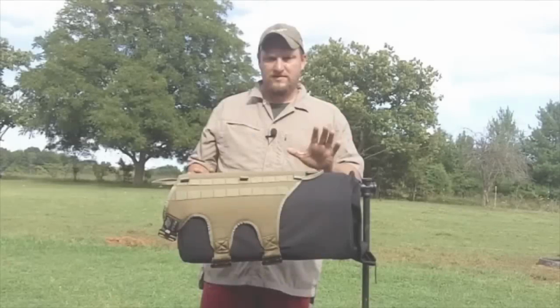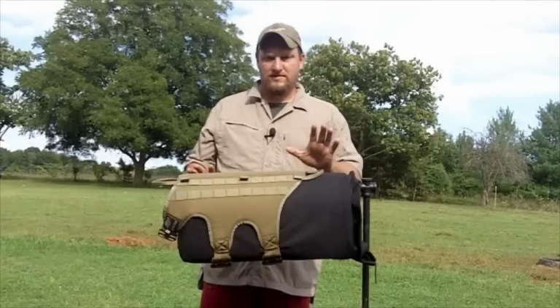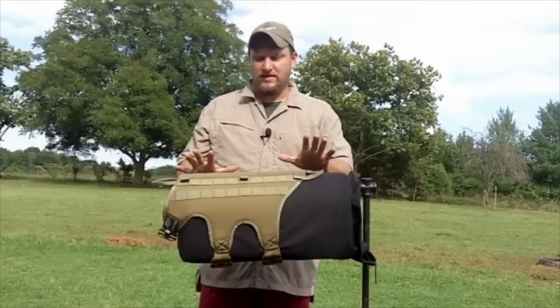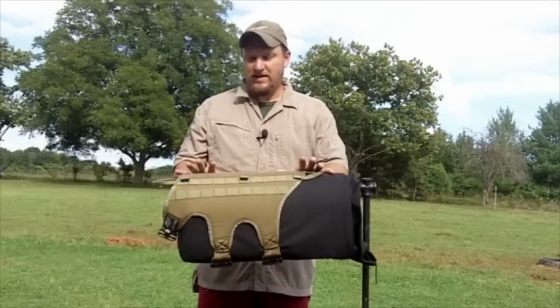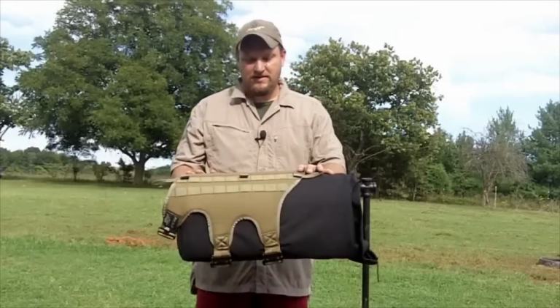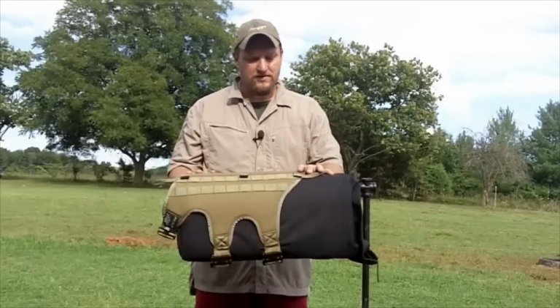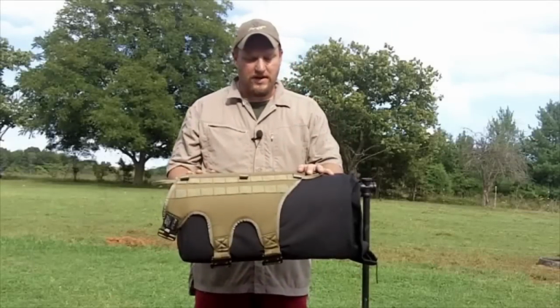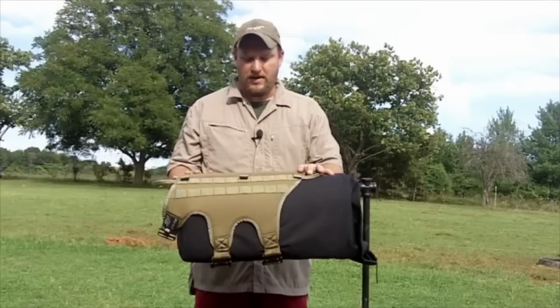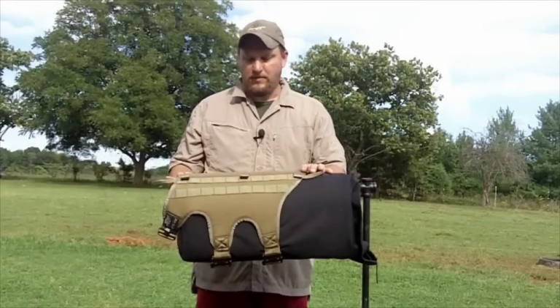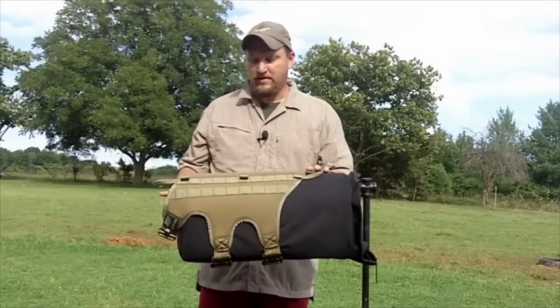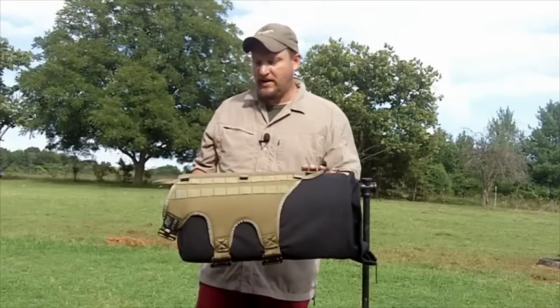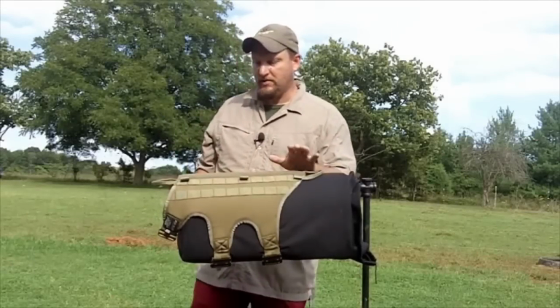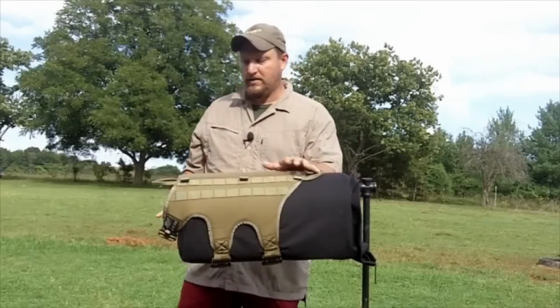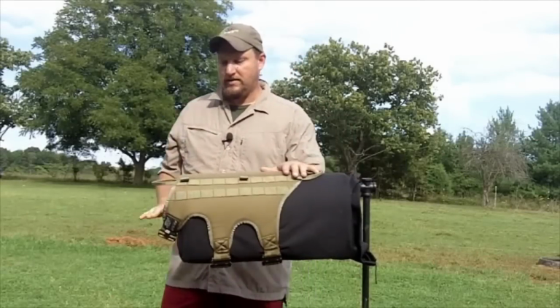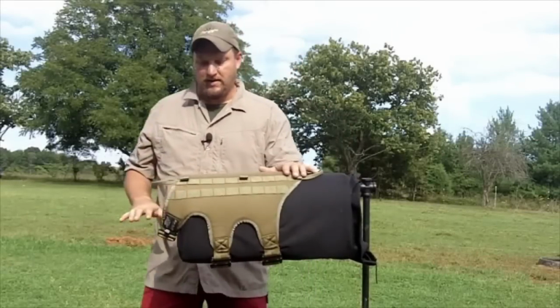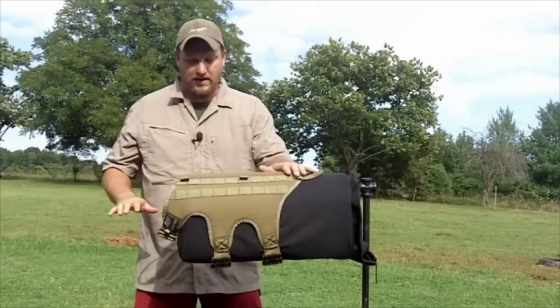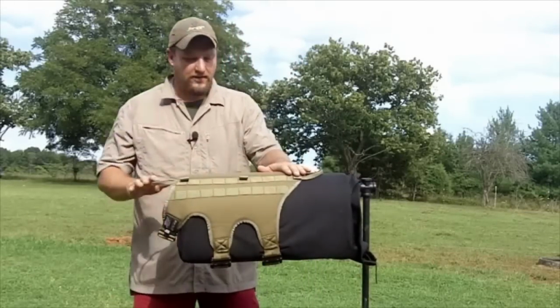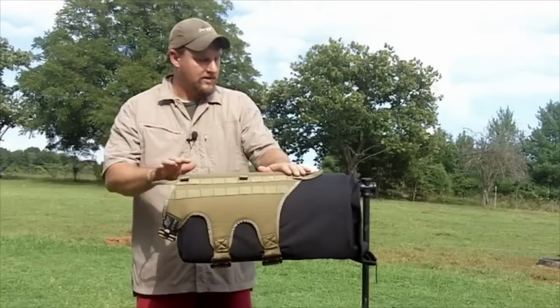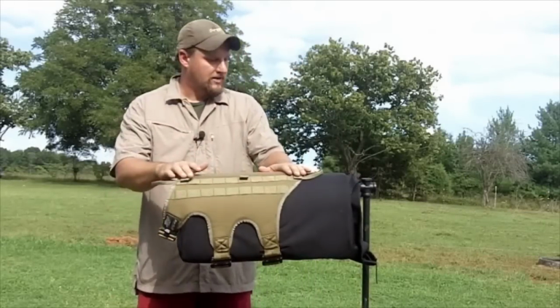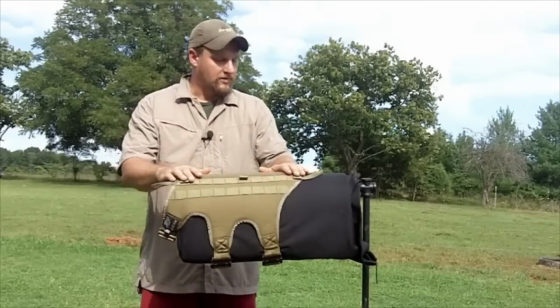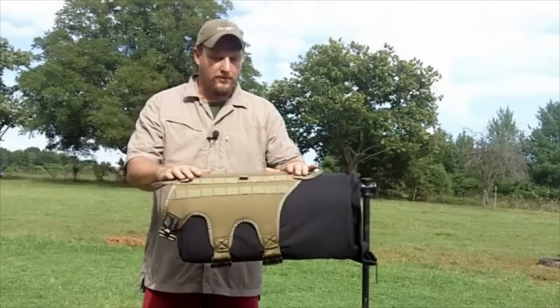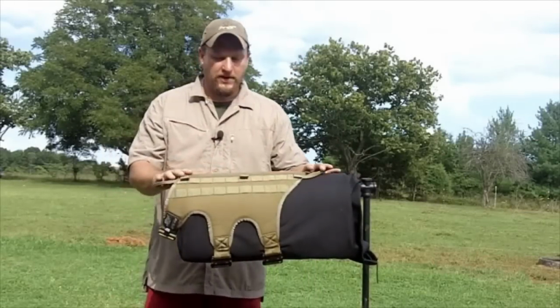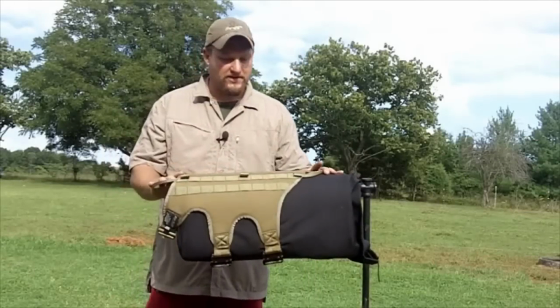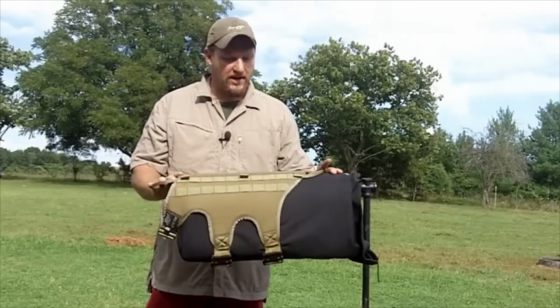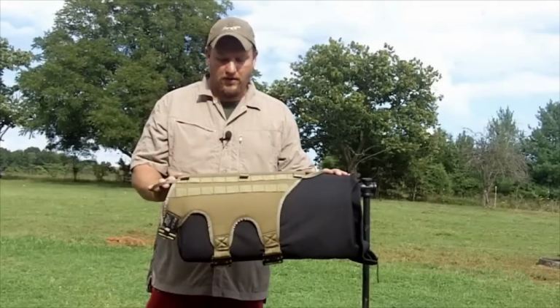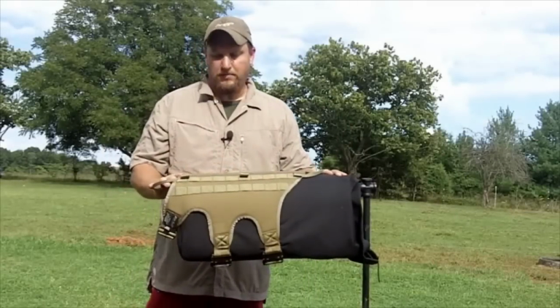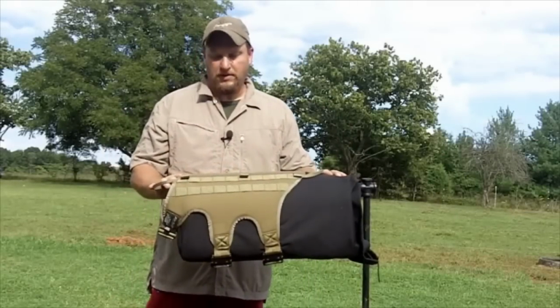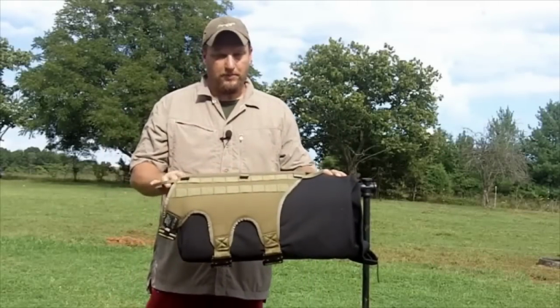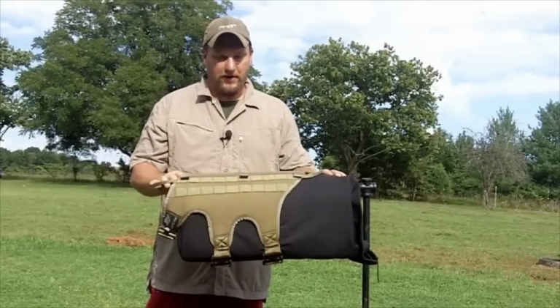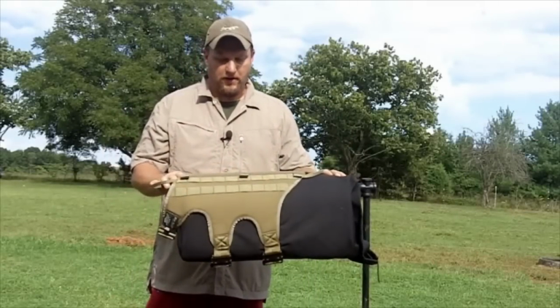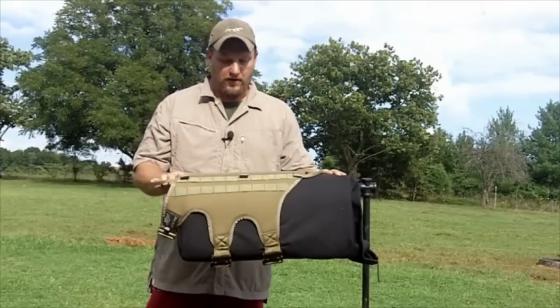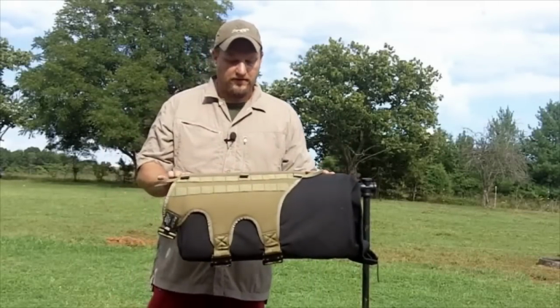Today at Signature Canine we're going to take a look at the newly redesigned Ultimate Load Bearing Harness.